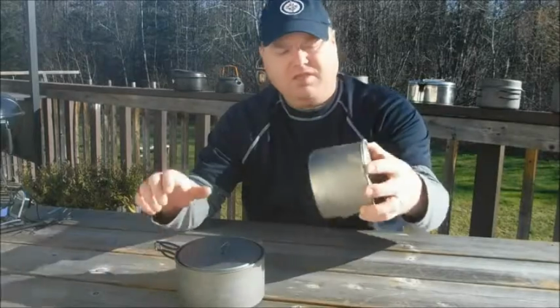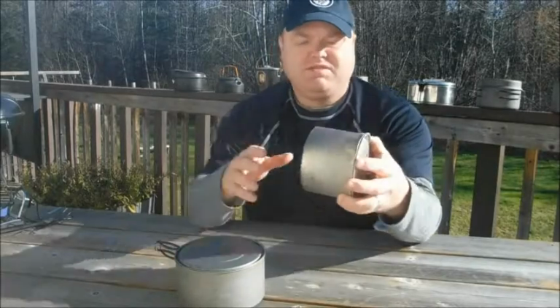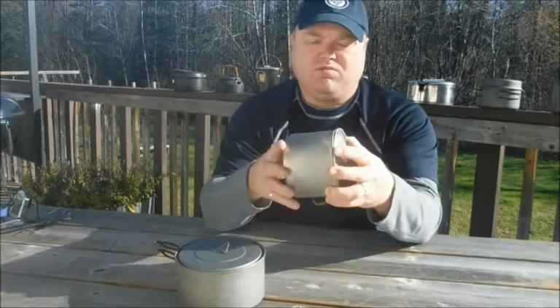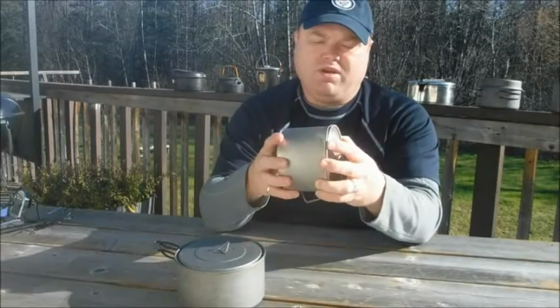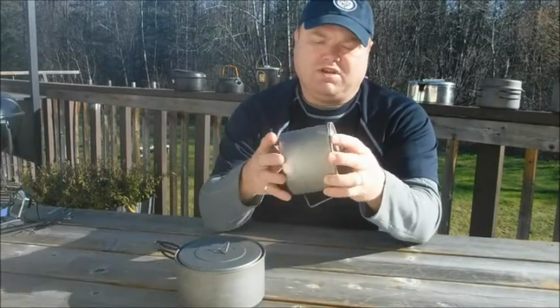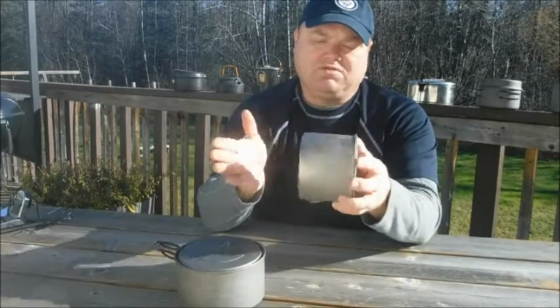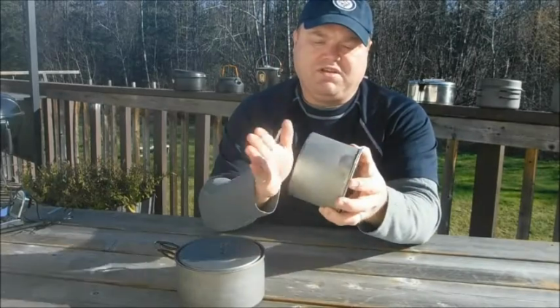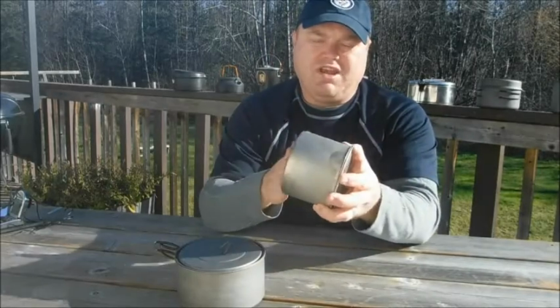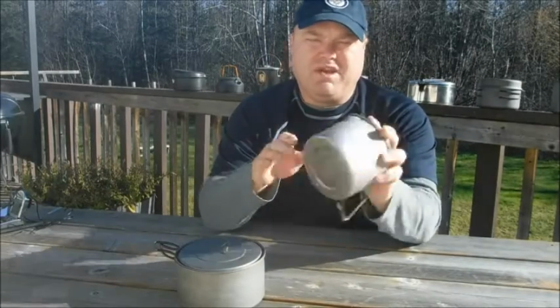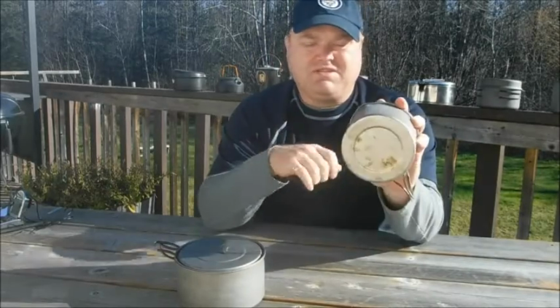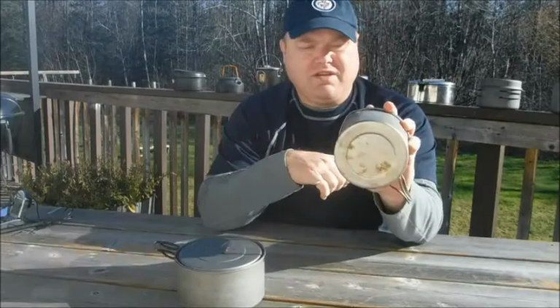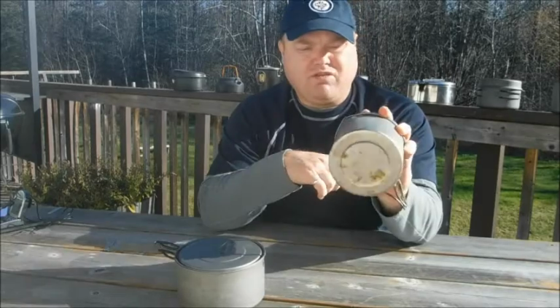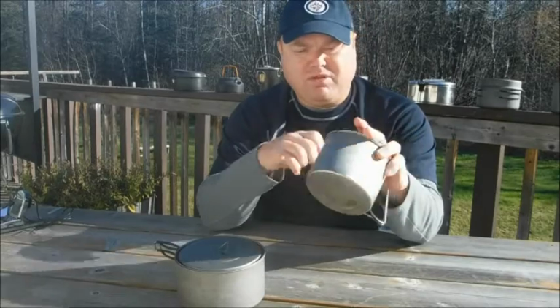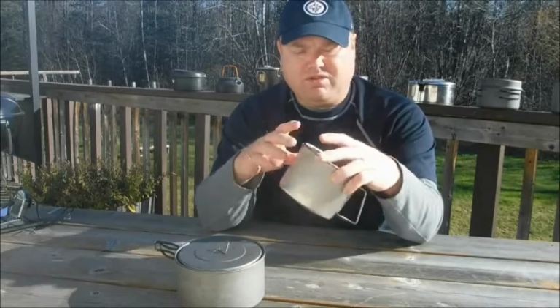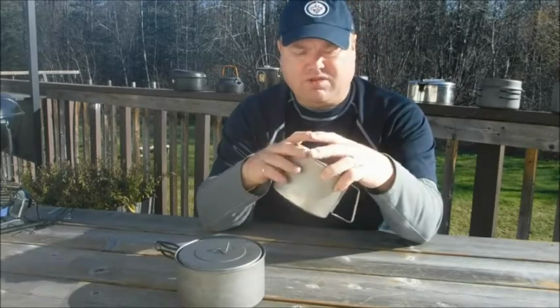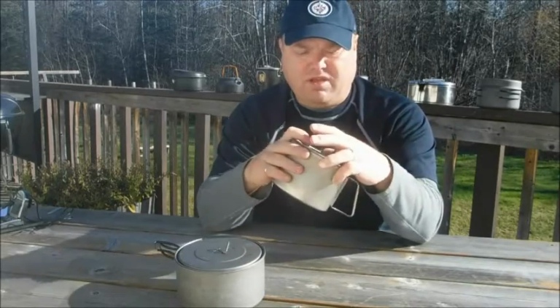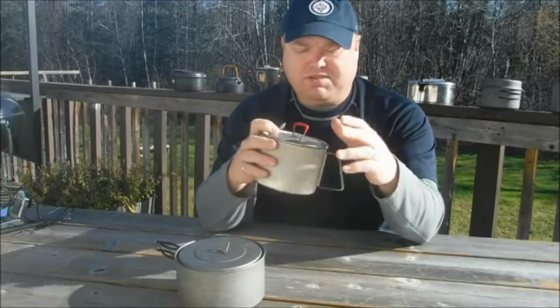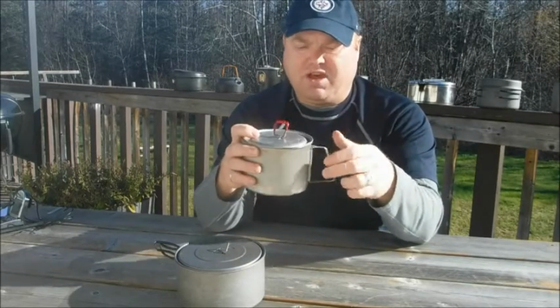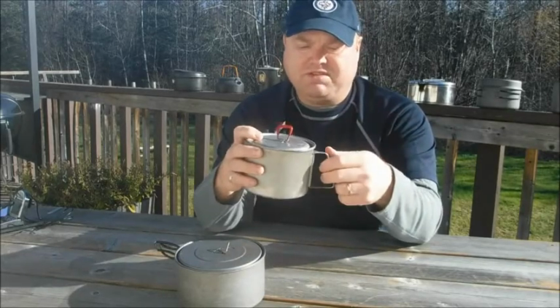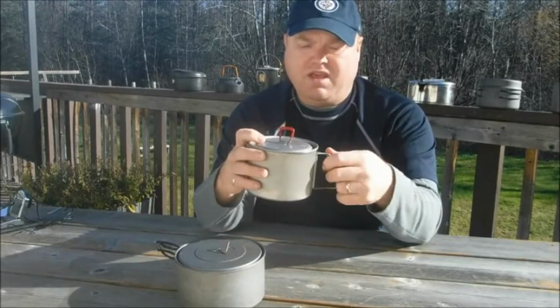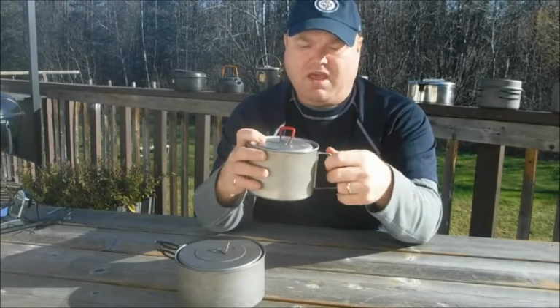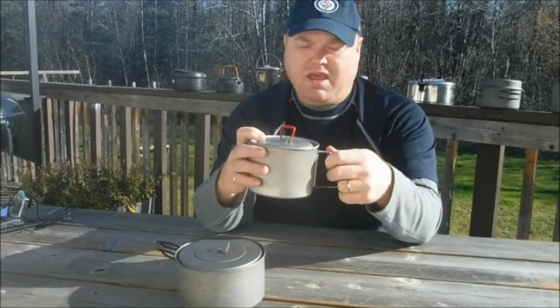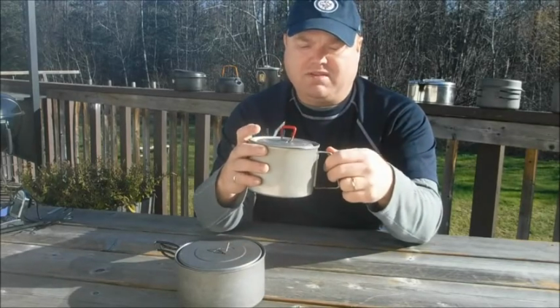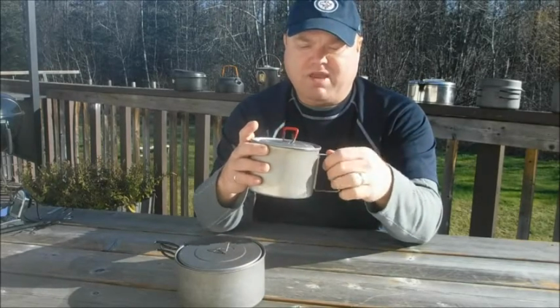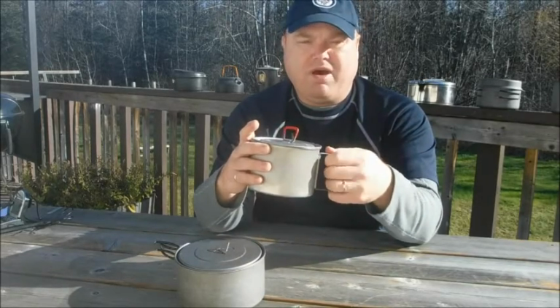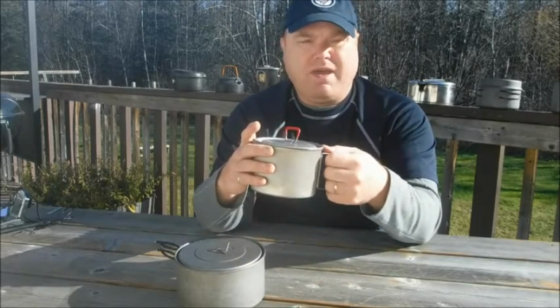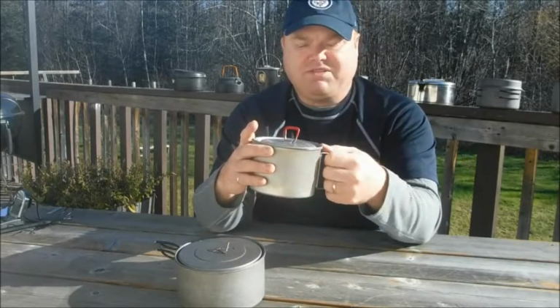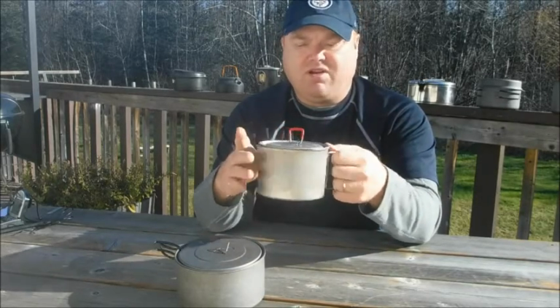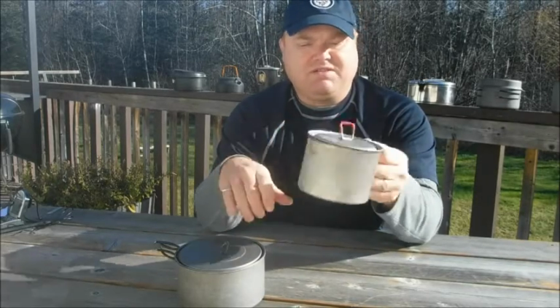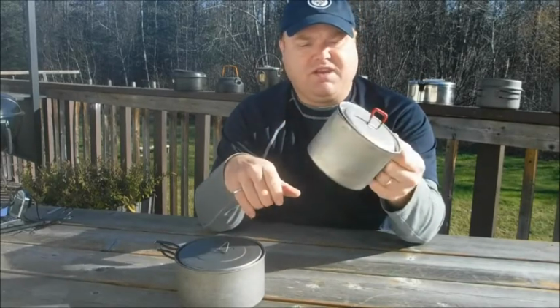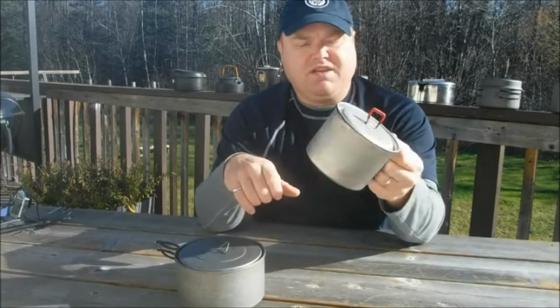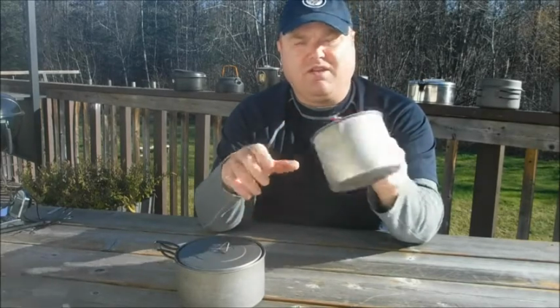This one is also titanium, it's 900 milliliters in size and it's made by MSR — it's the Titan Kettle.